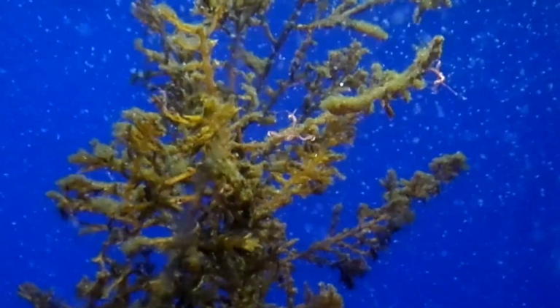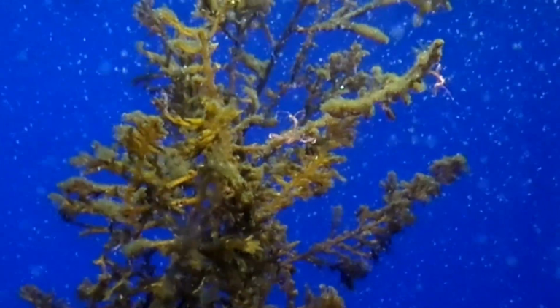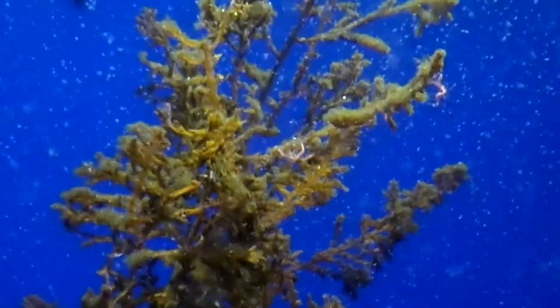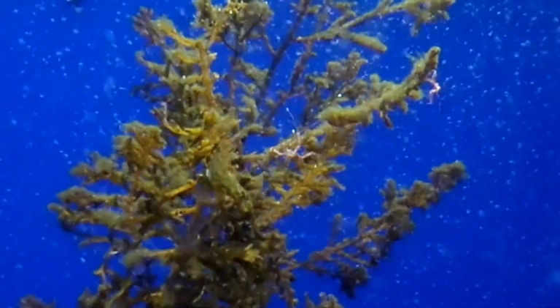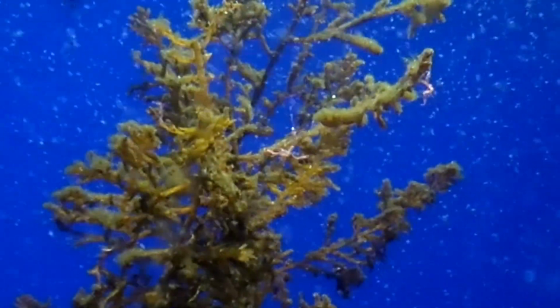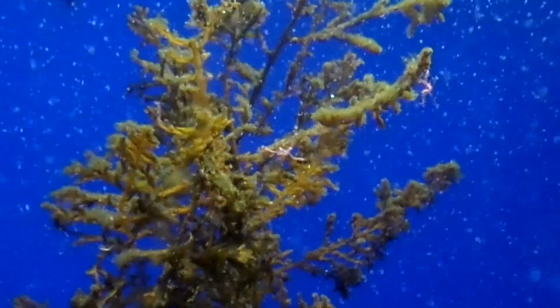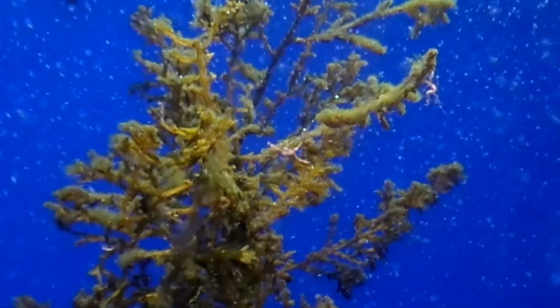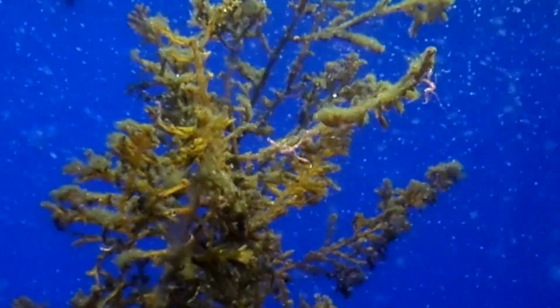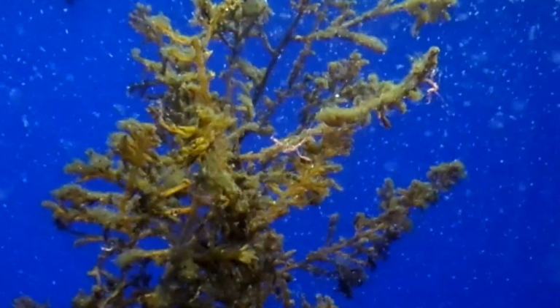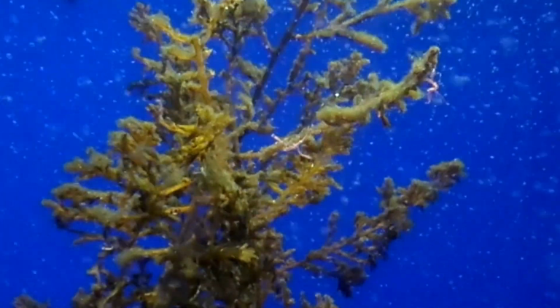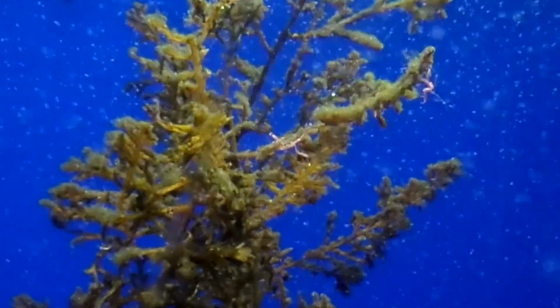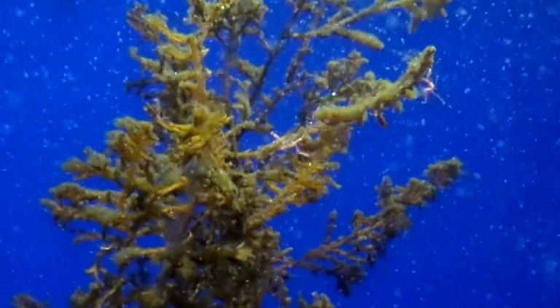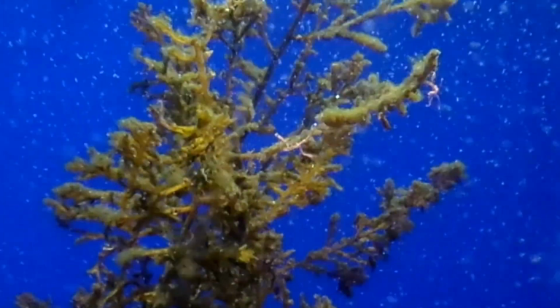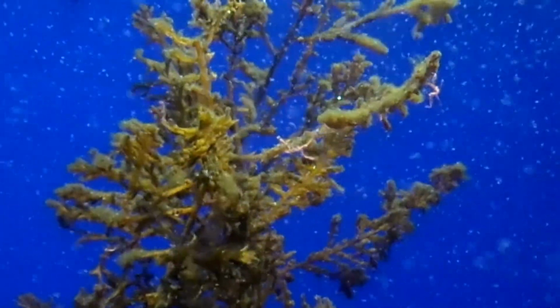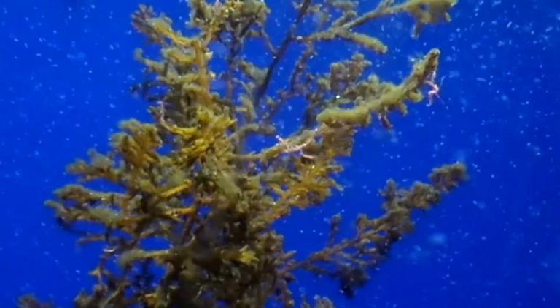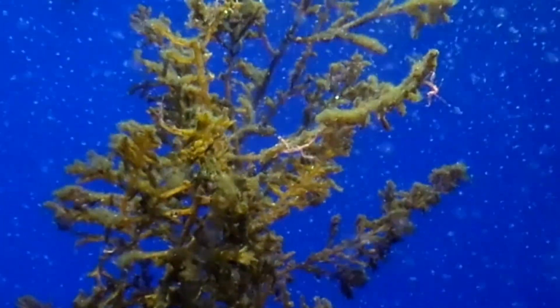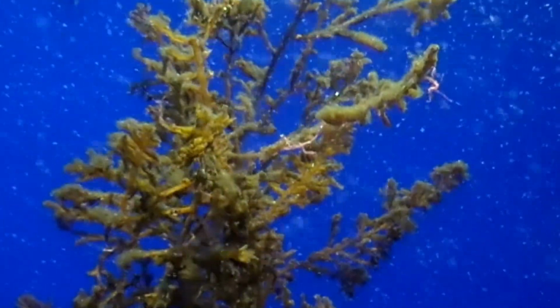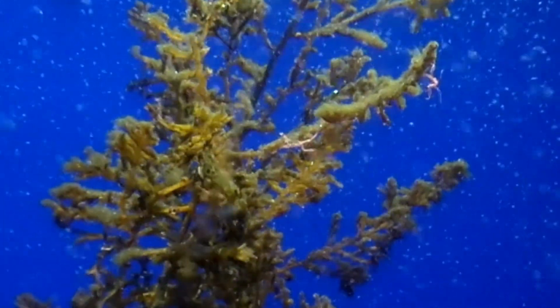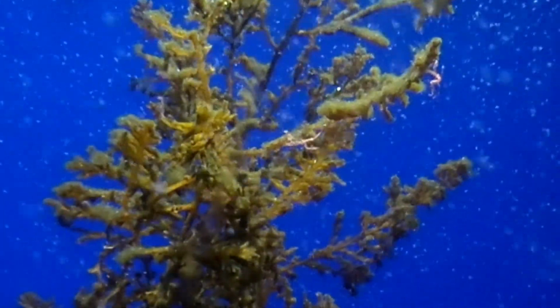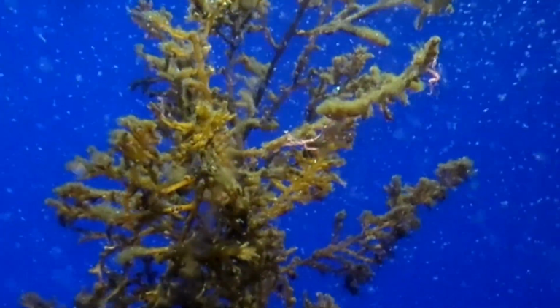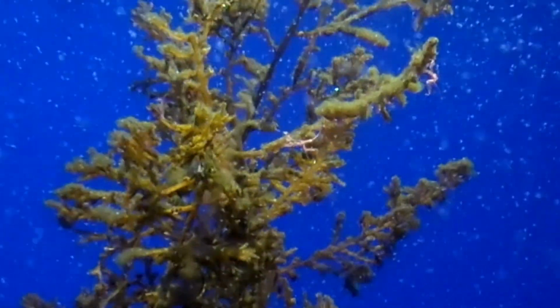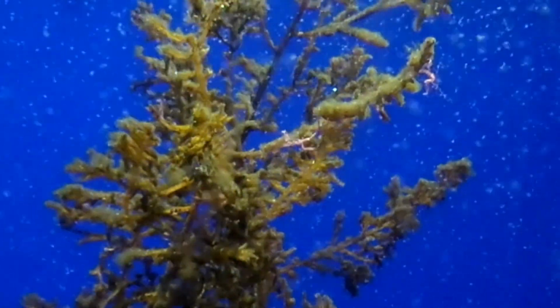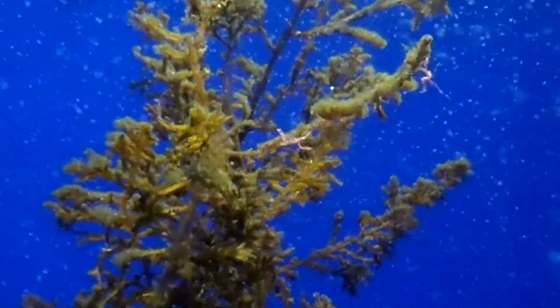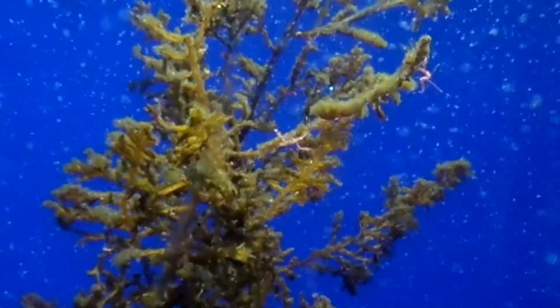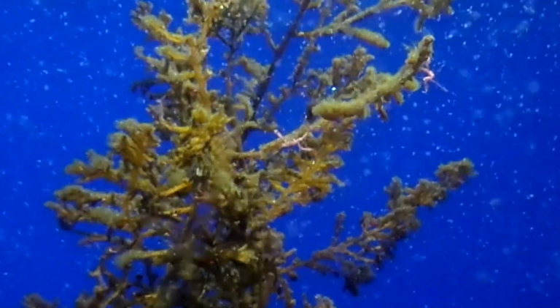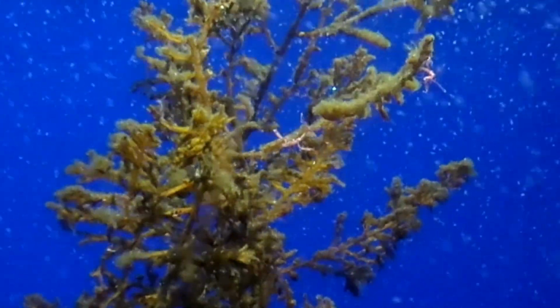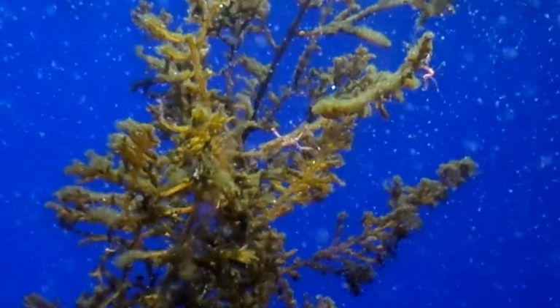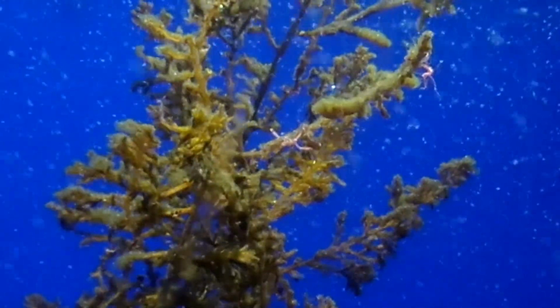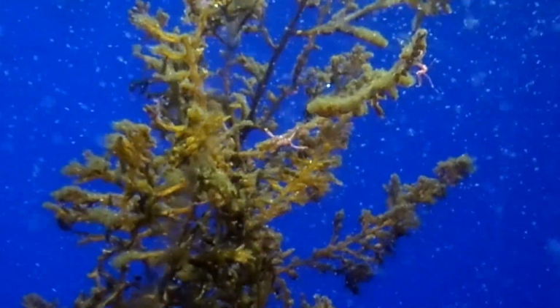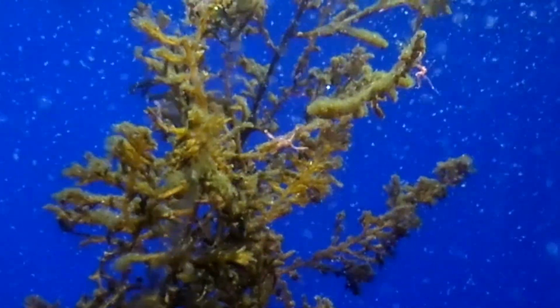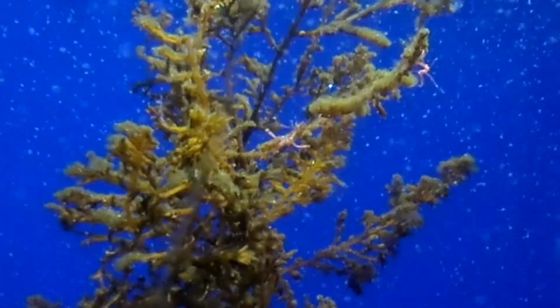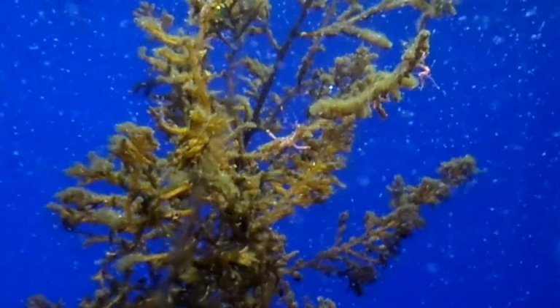By eating up detritus and other food particles, skeleton shrimp play an important role in the ocean ecosystem.